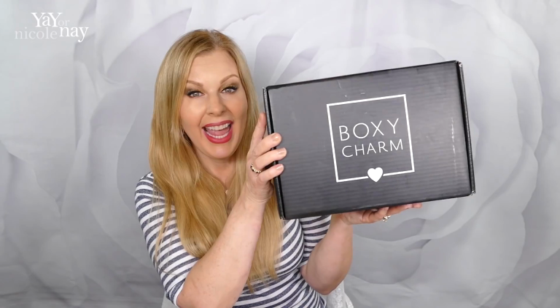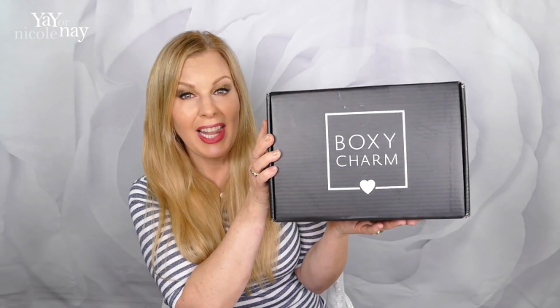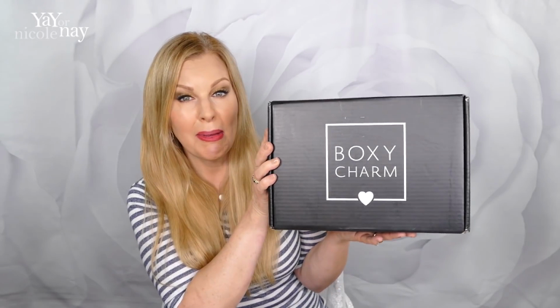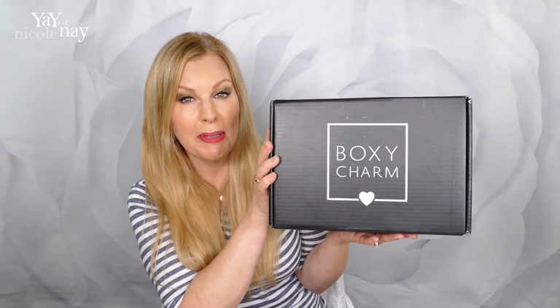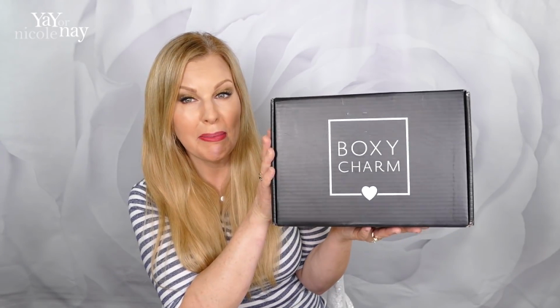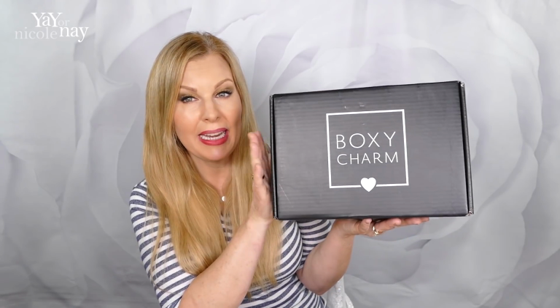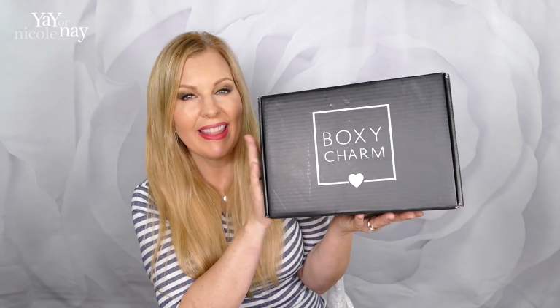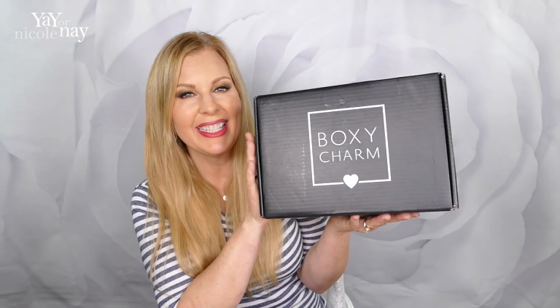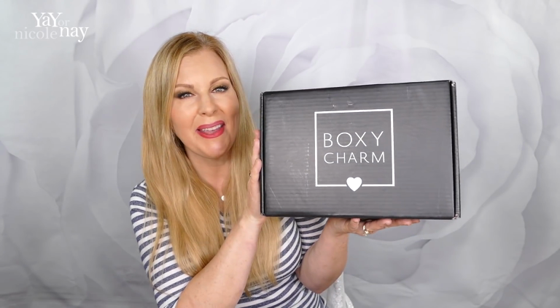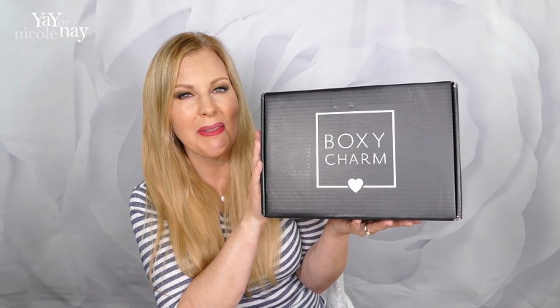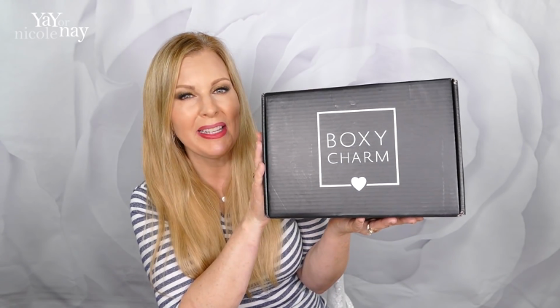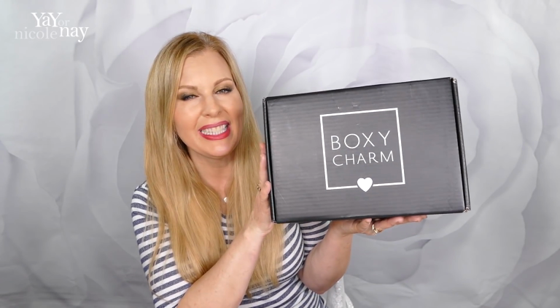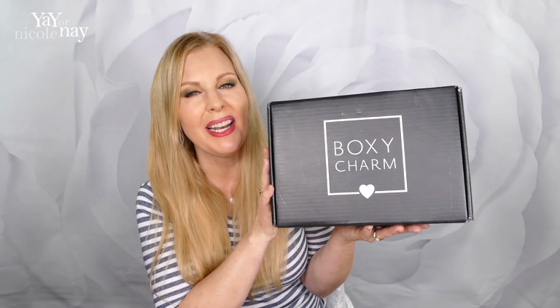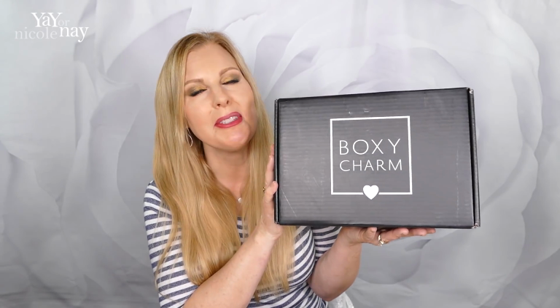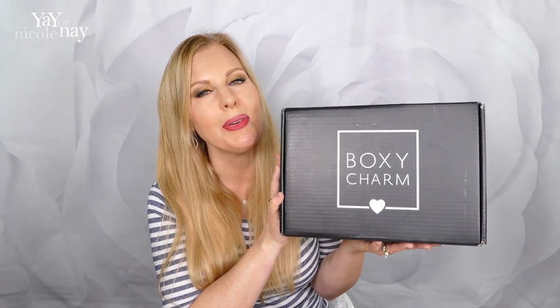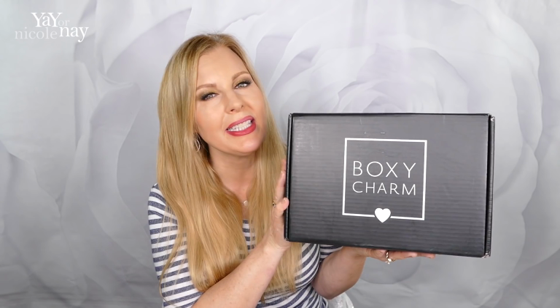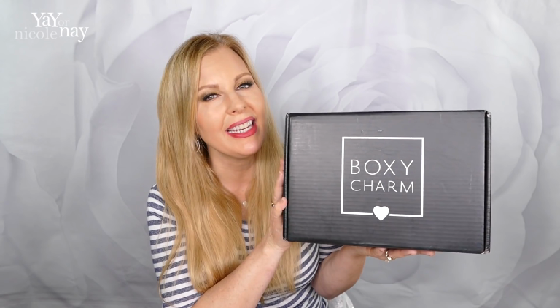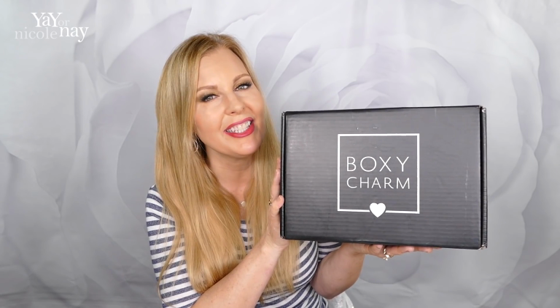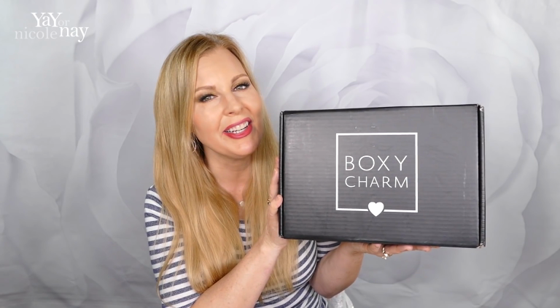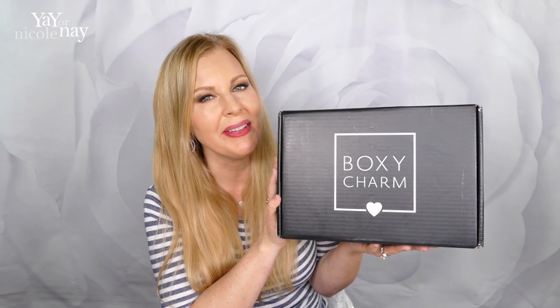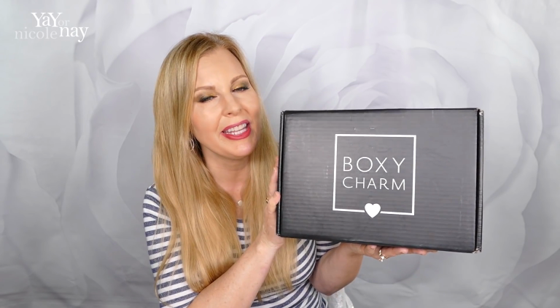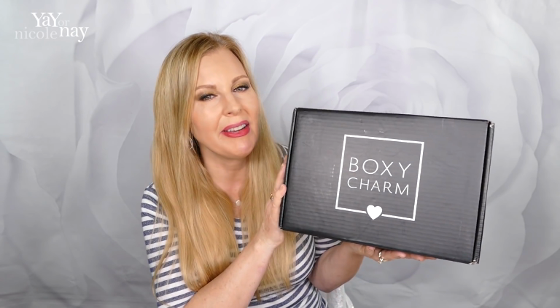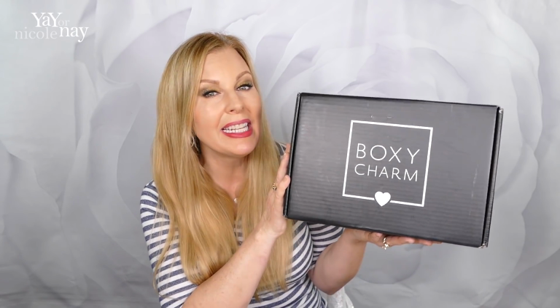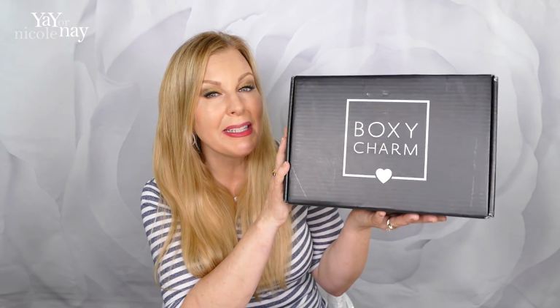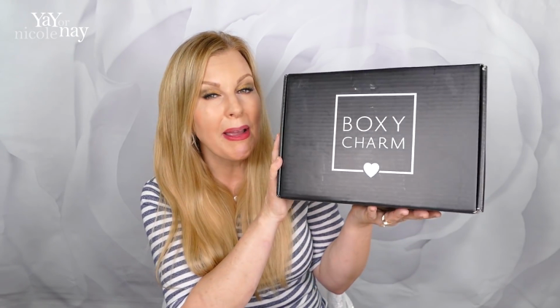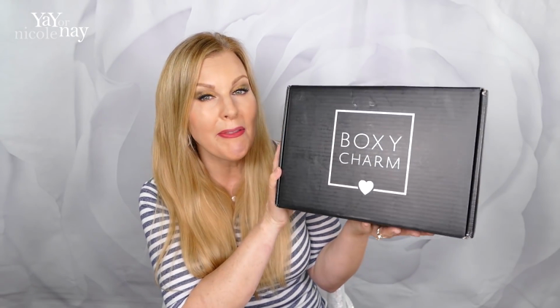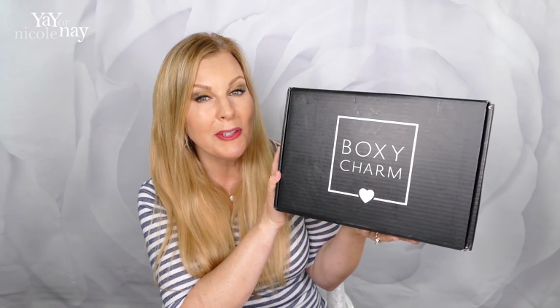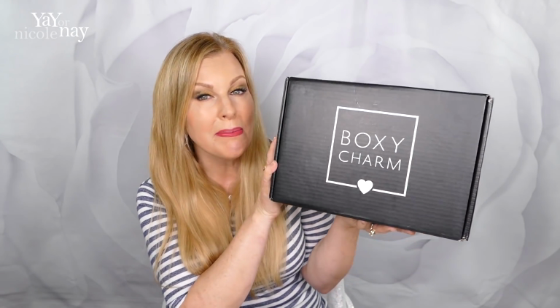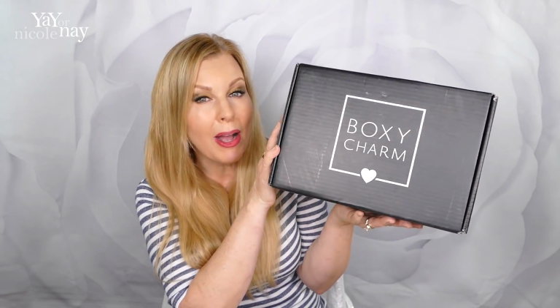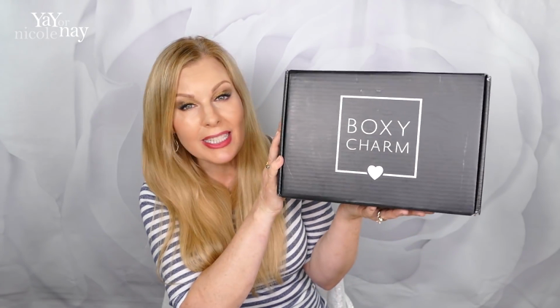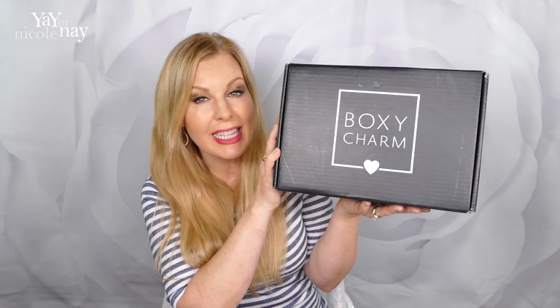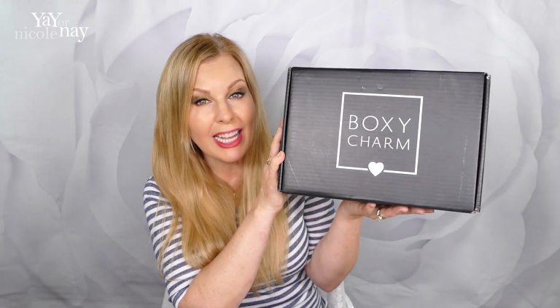Hello, my beauty buddy. This came in the mail today and I'm so excited to share it with you. It is my first Boxy Lux.